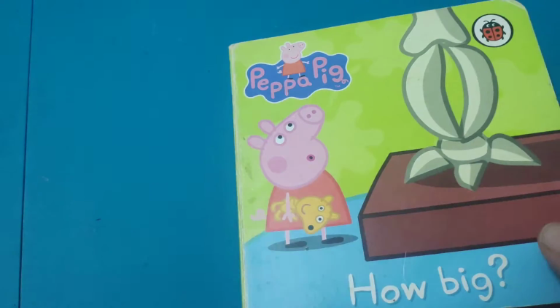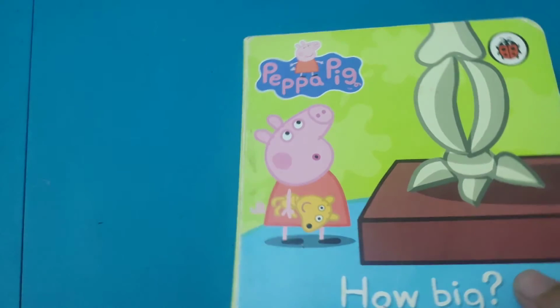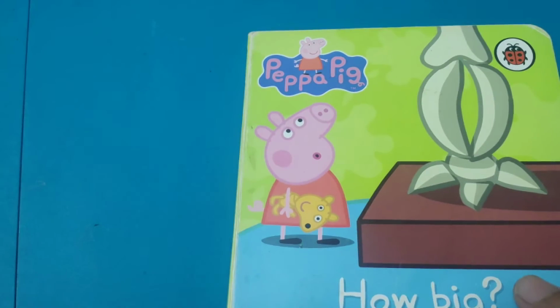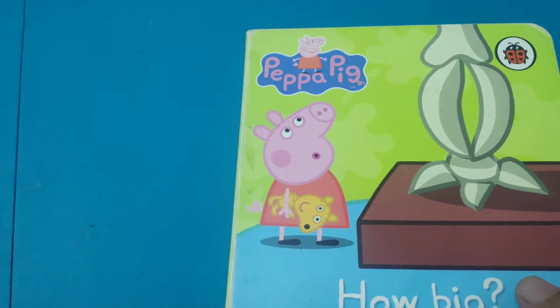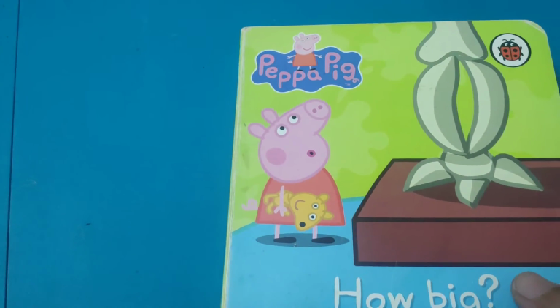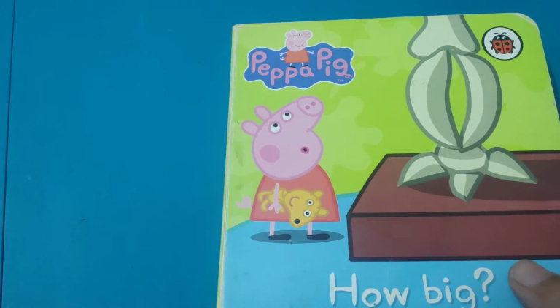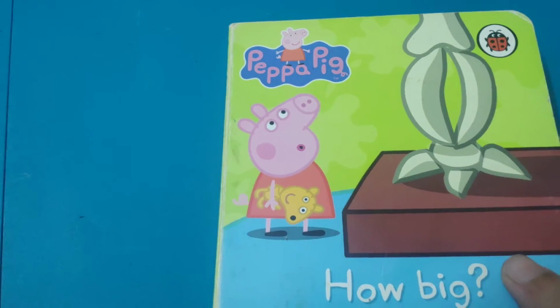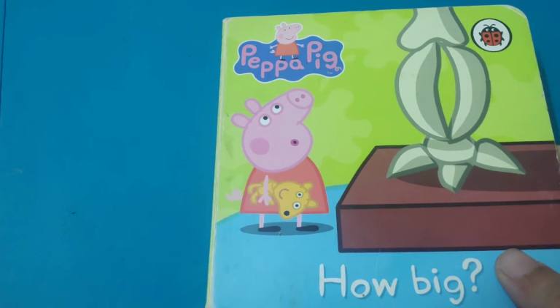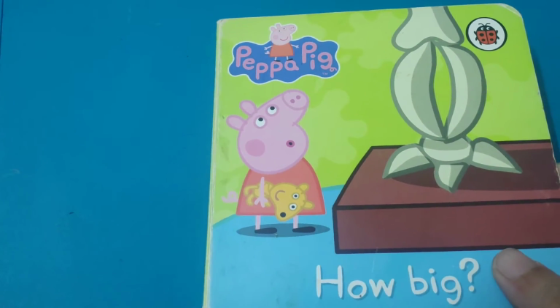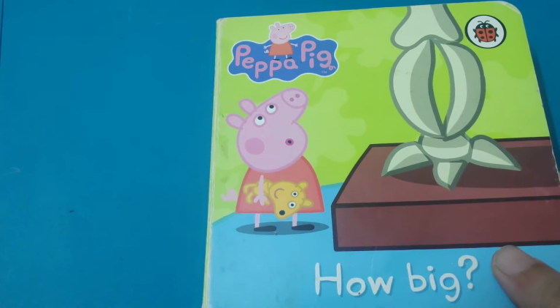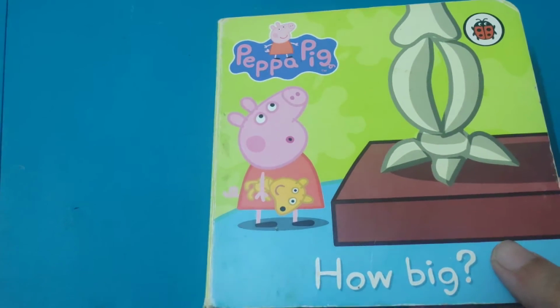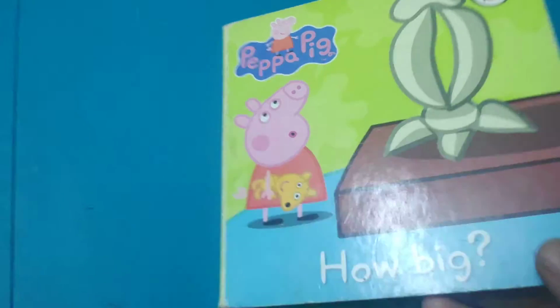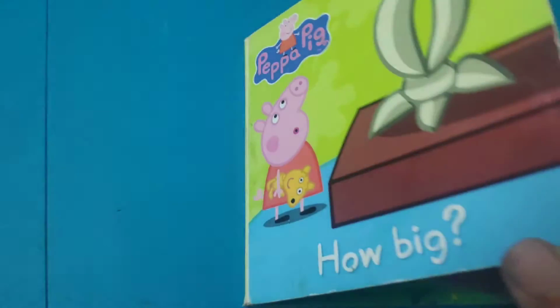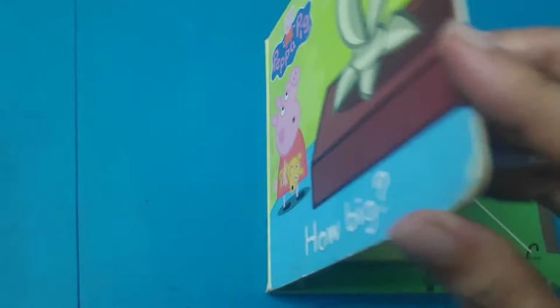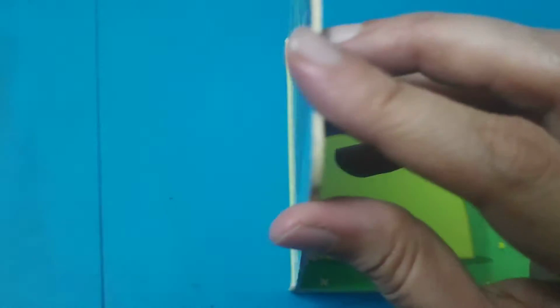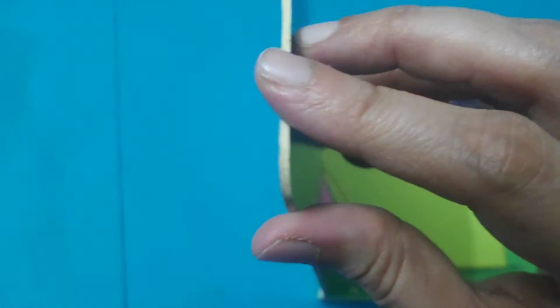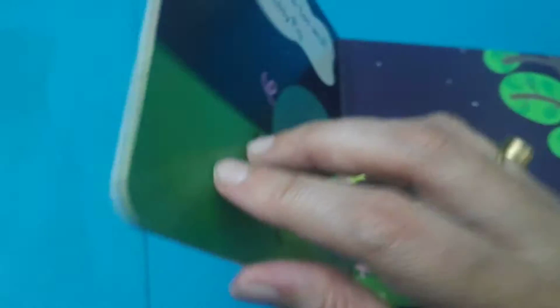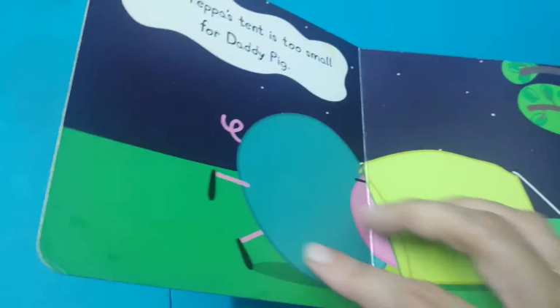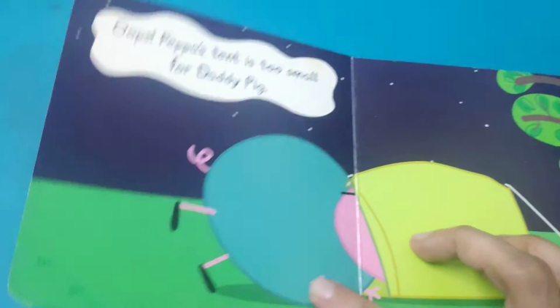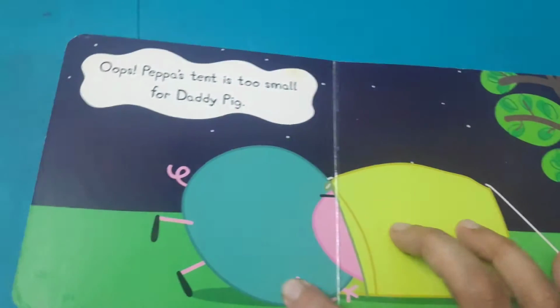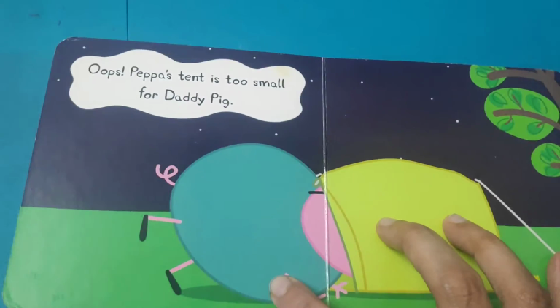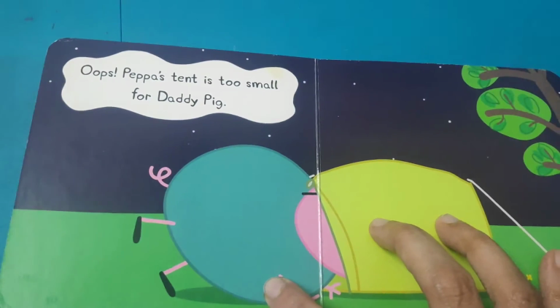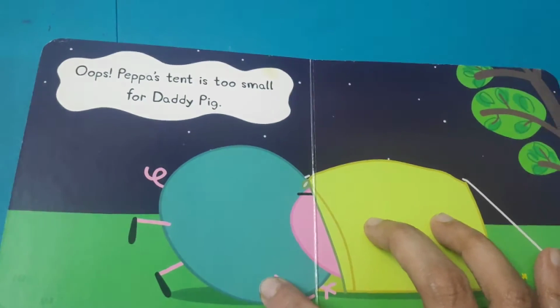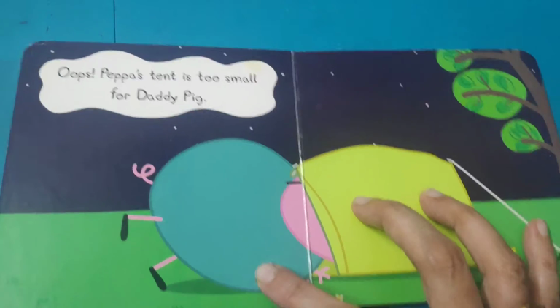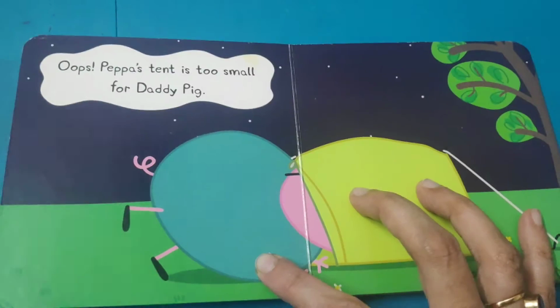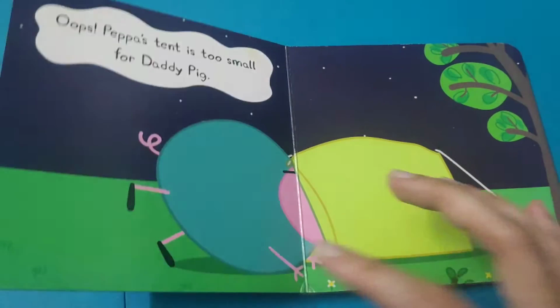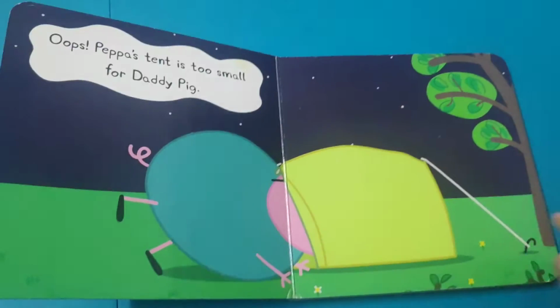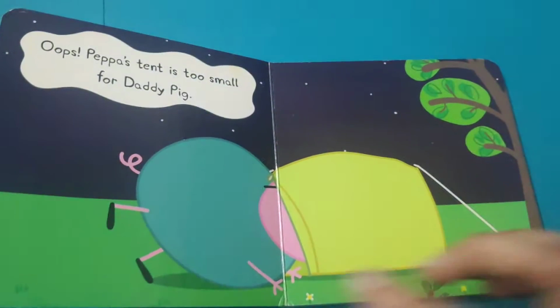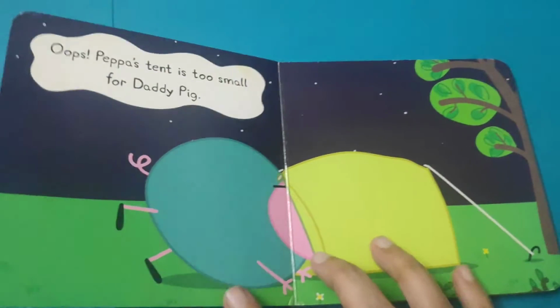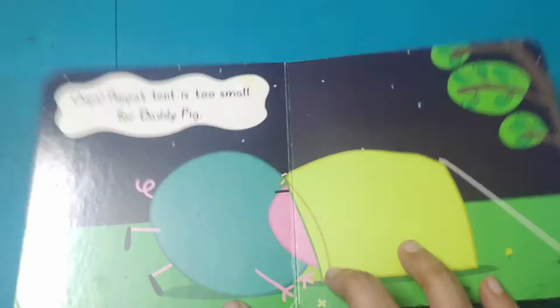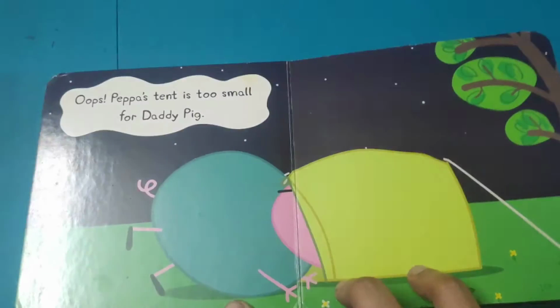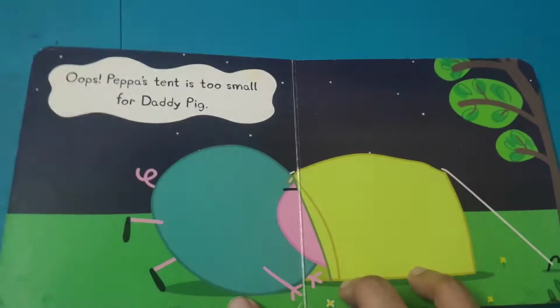Peppa Pig — How Big? So this is how it looks.